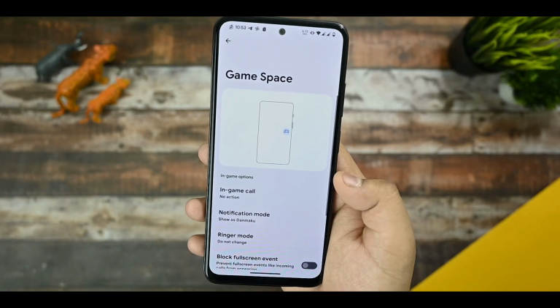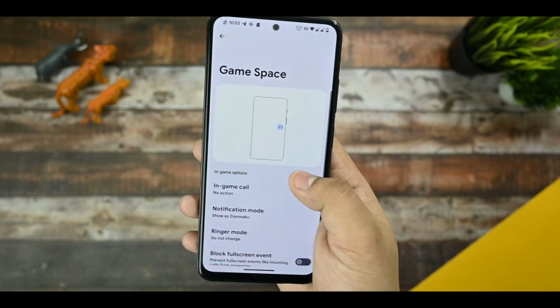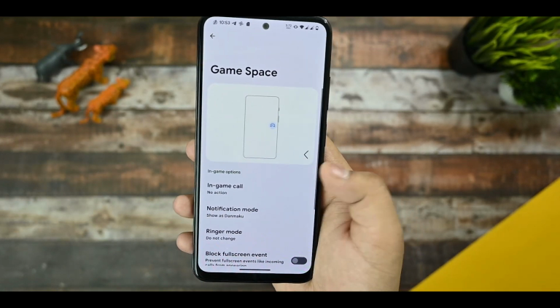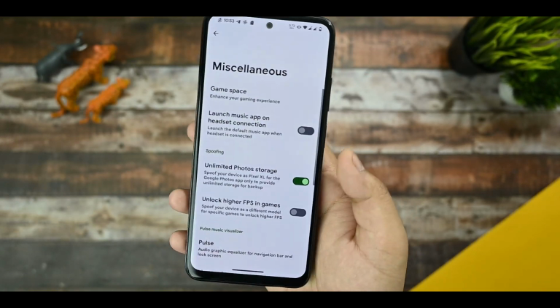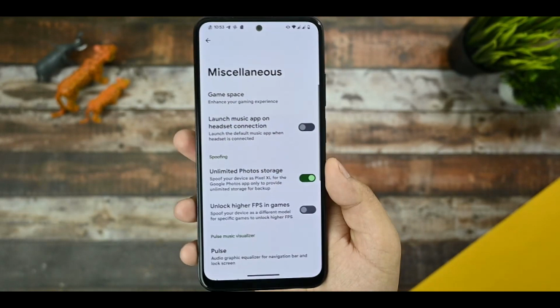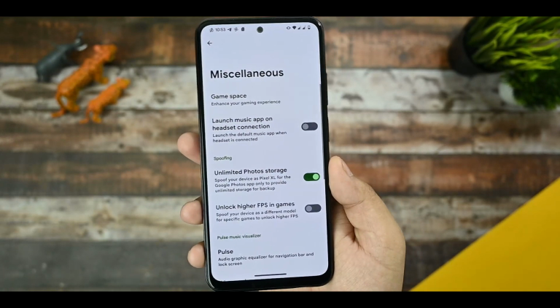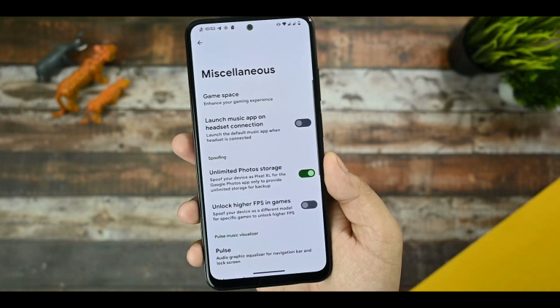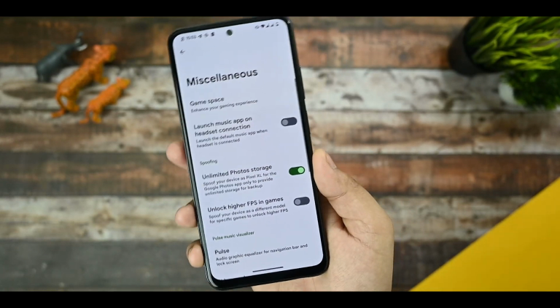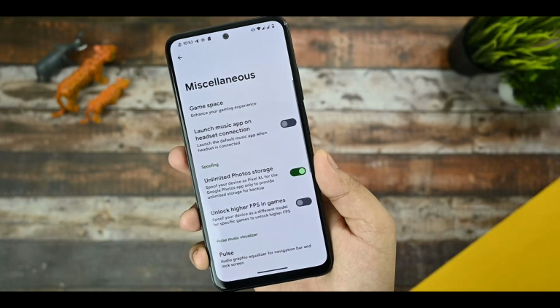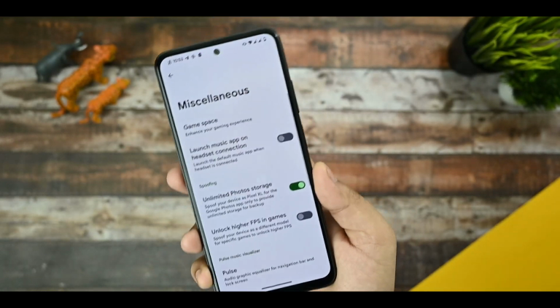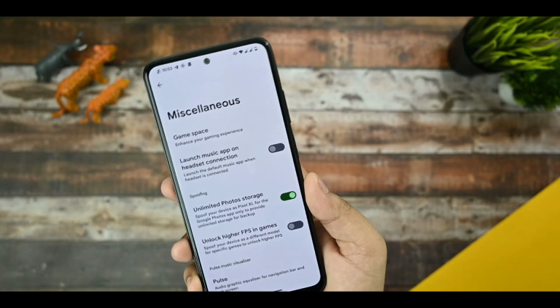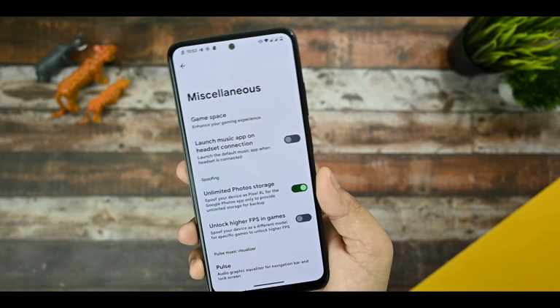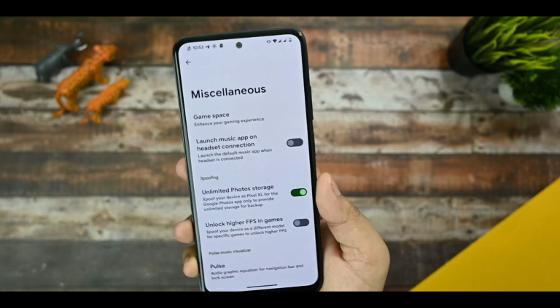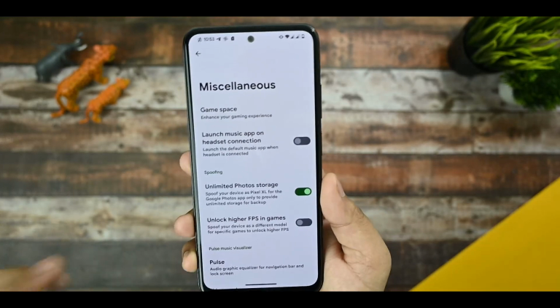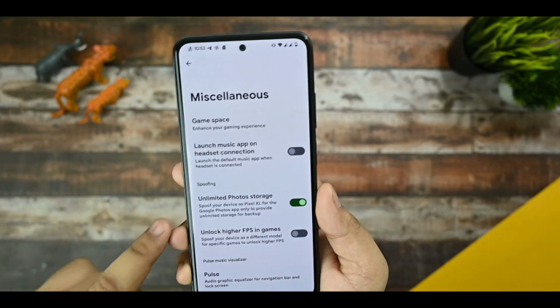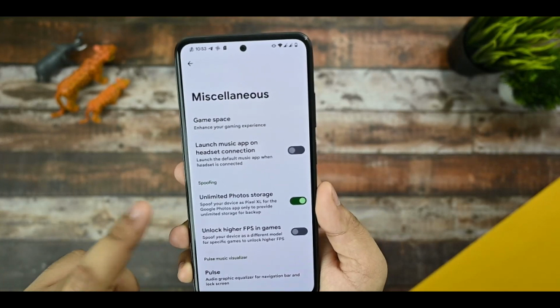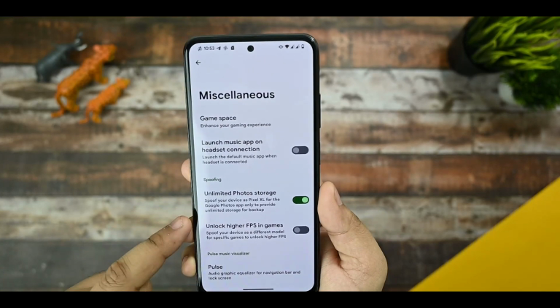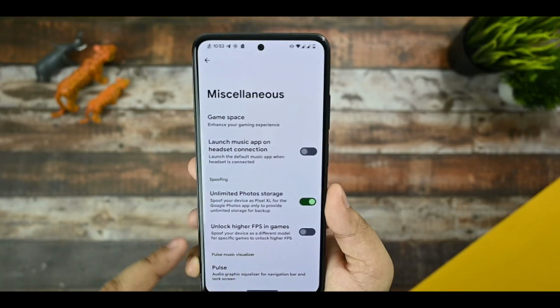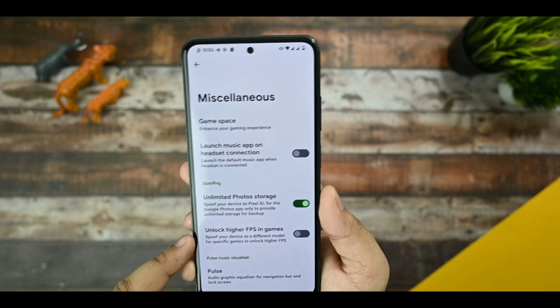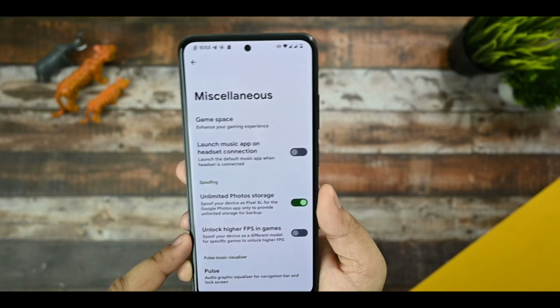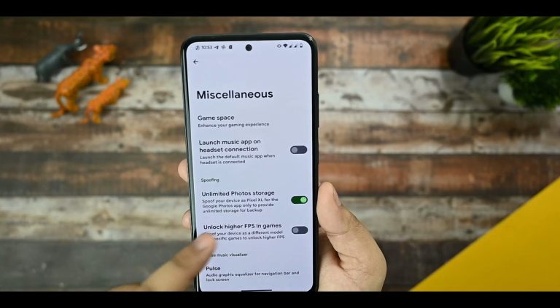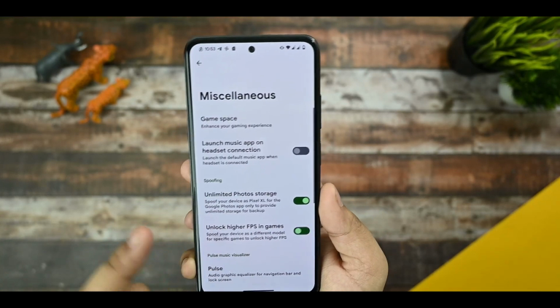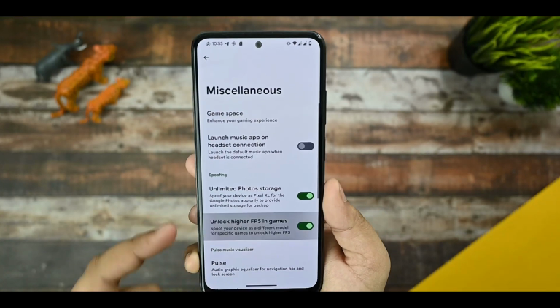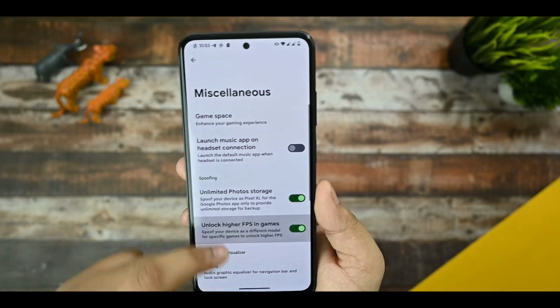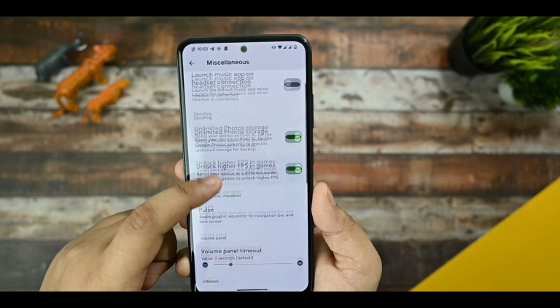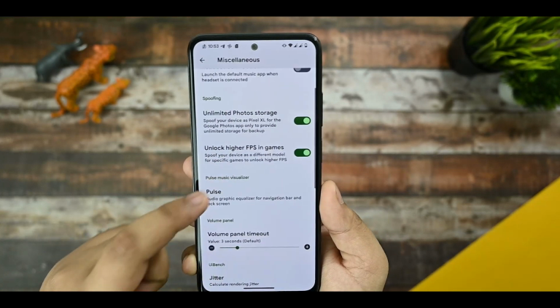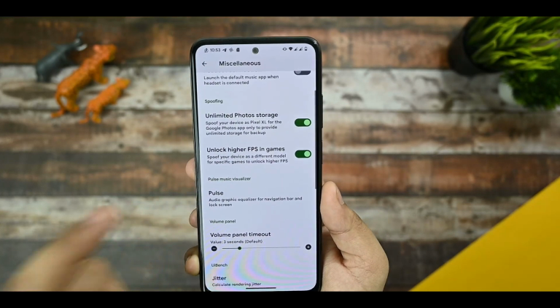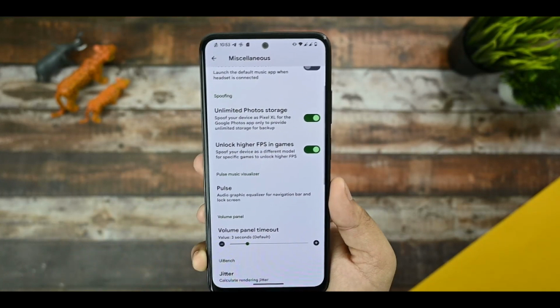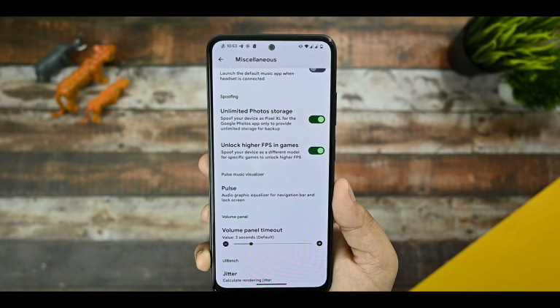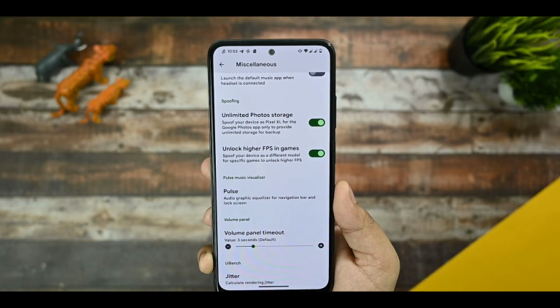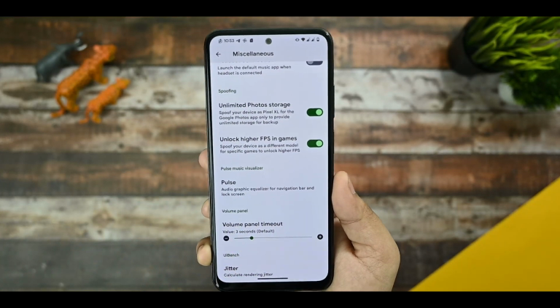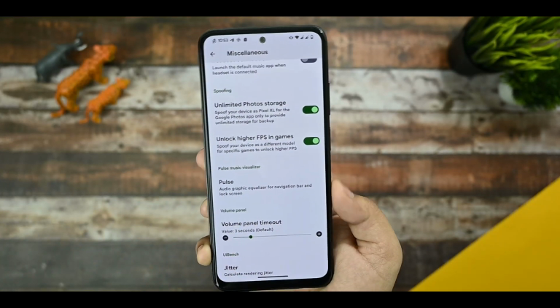This is the miscellaneous section with Game Space. Game Space does not provide much good performance improvement. Universal FPS in games is also given there.